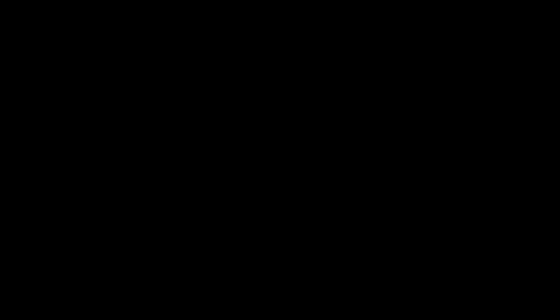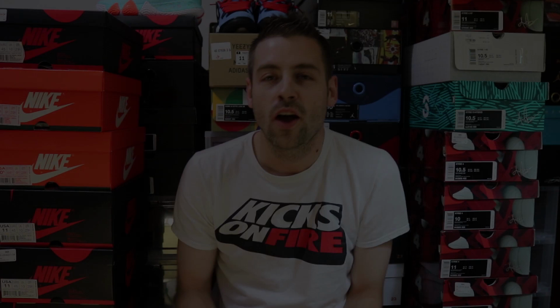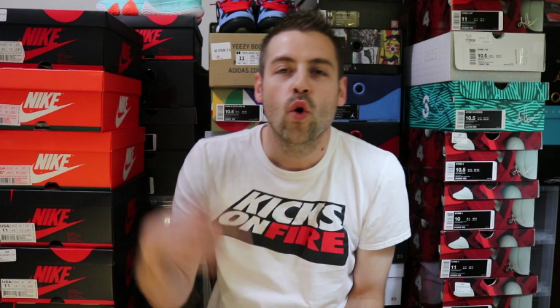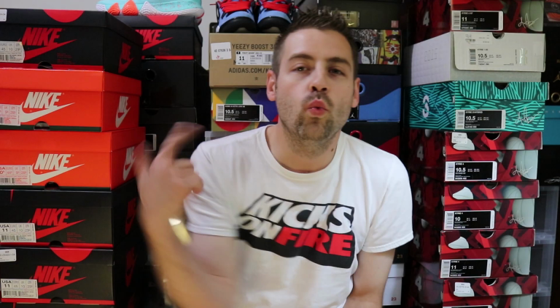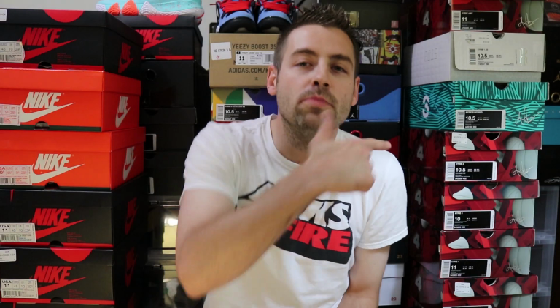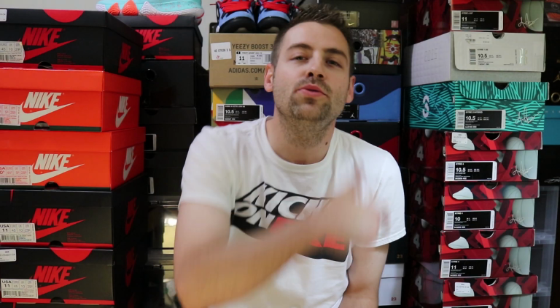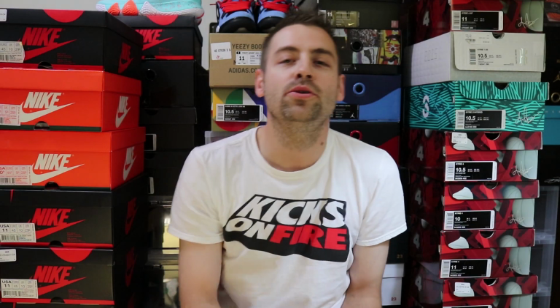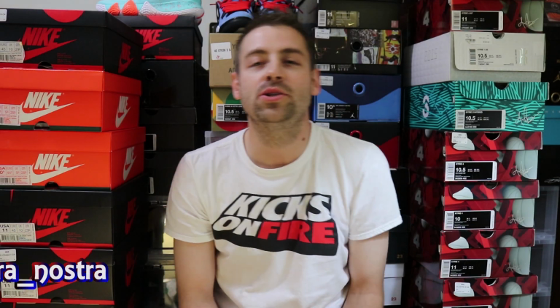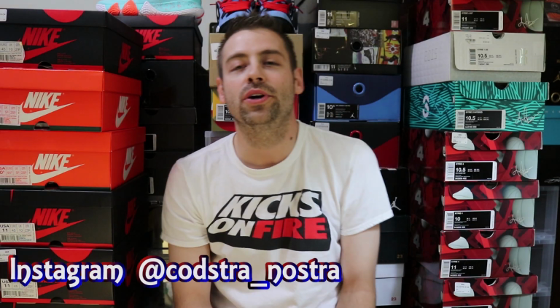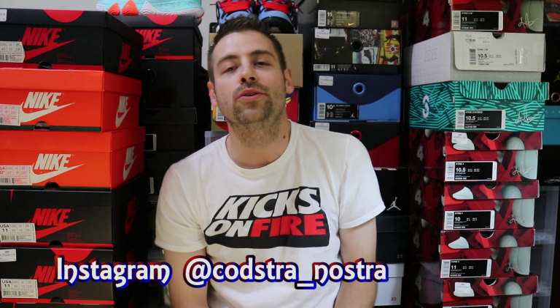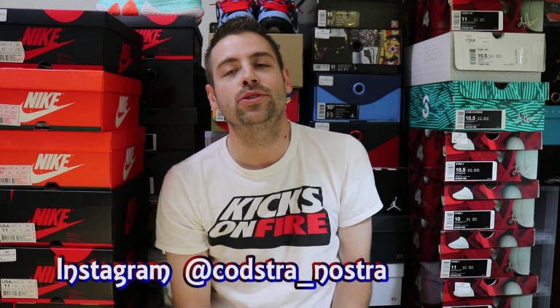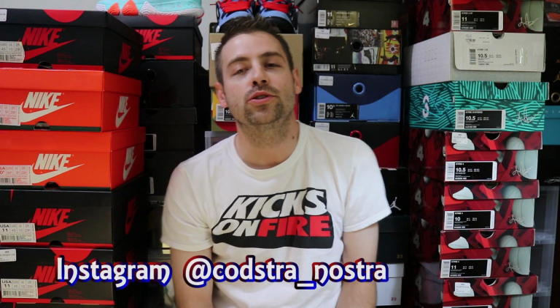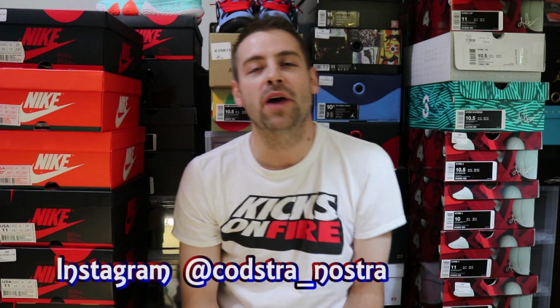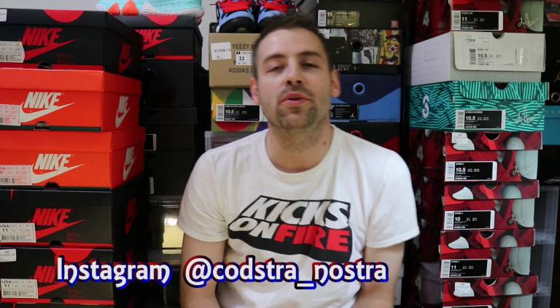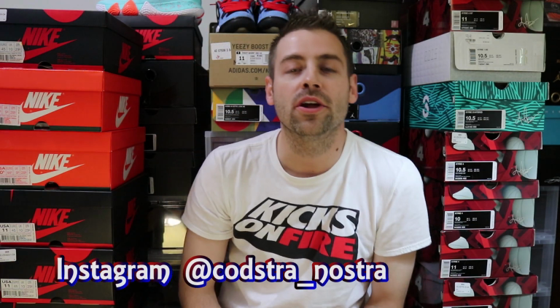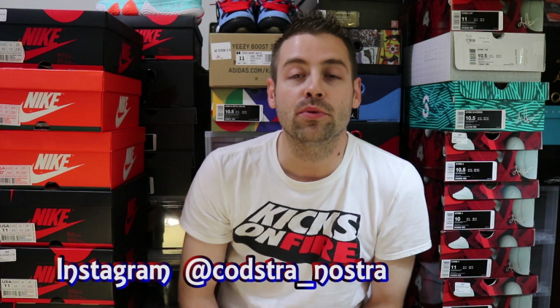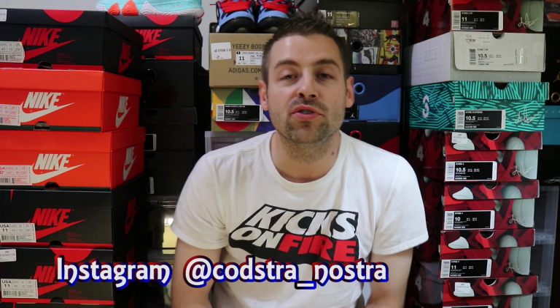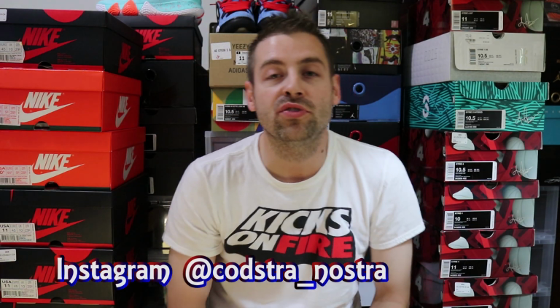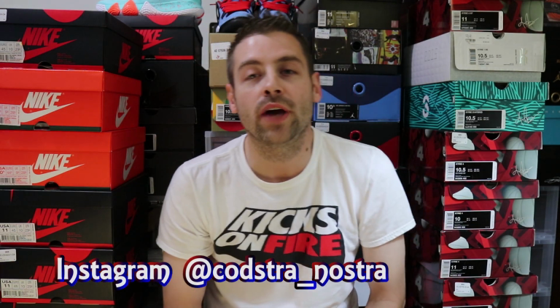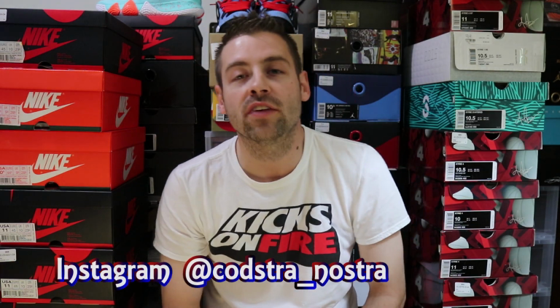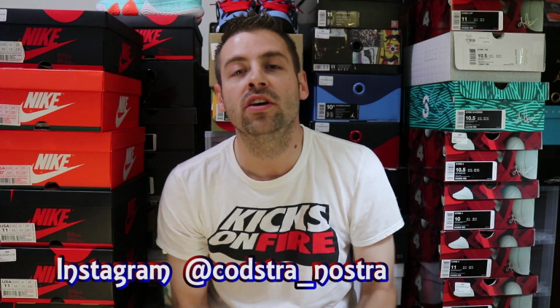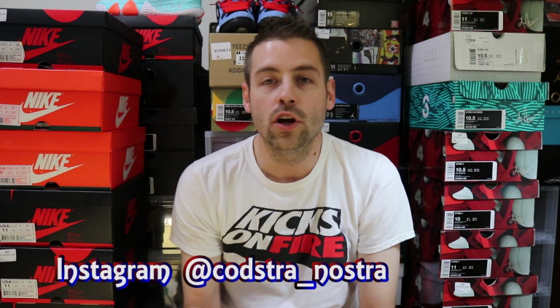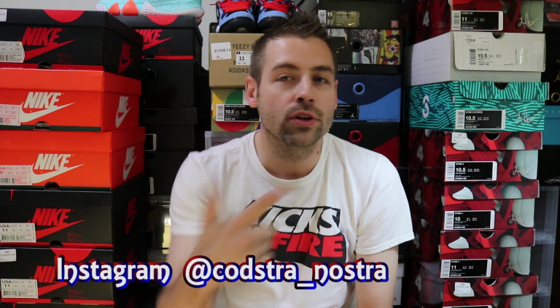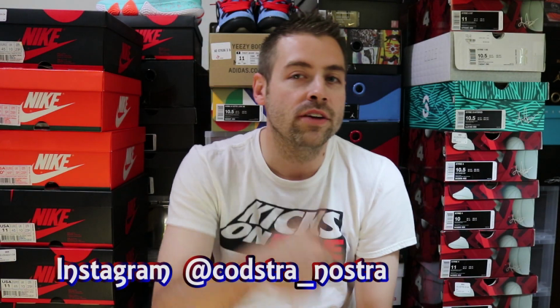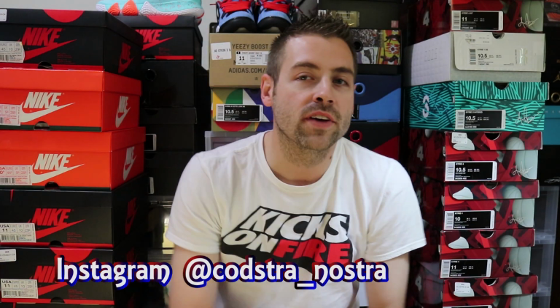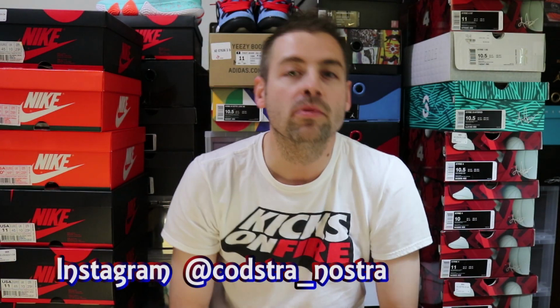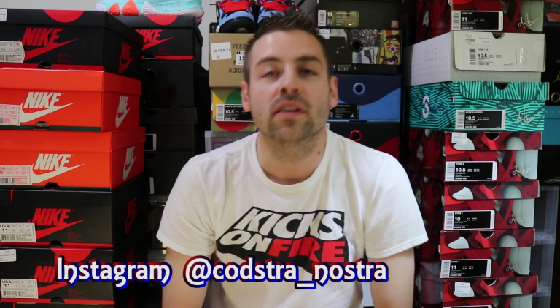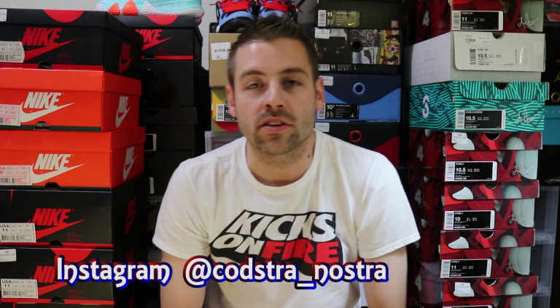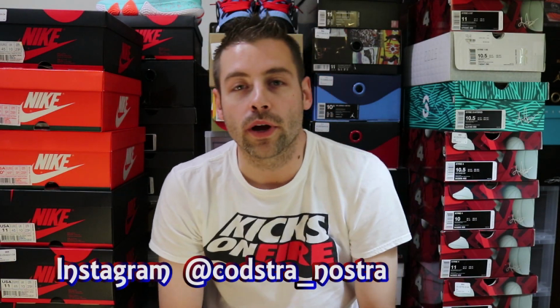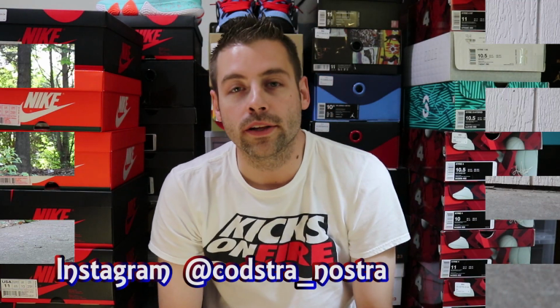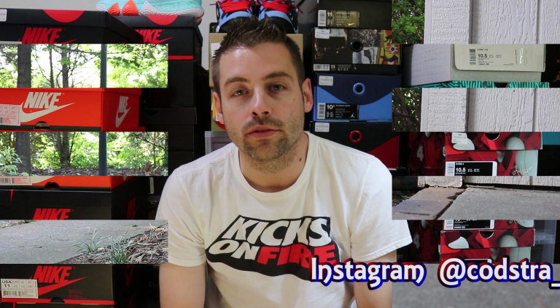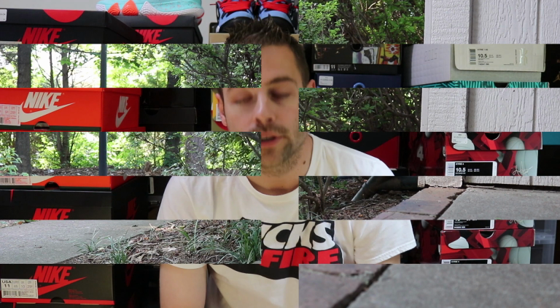What up YouTube, it's your boy Kosher Nostra back with another review for you guys. No delay fam, let's get right into it.